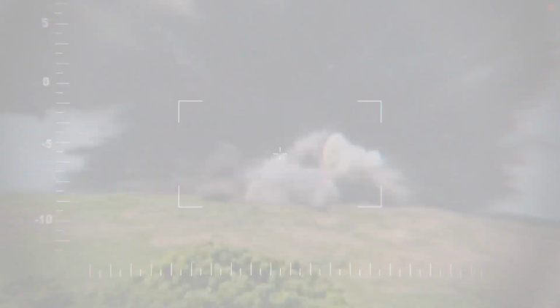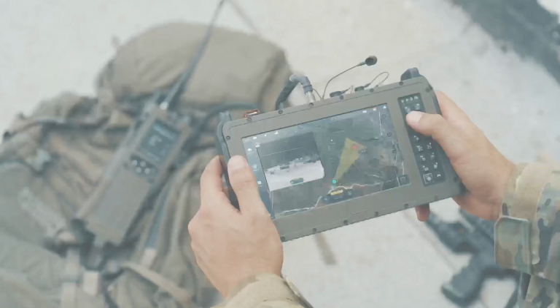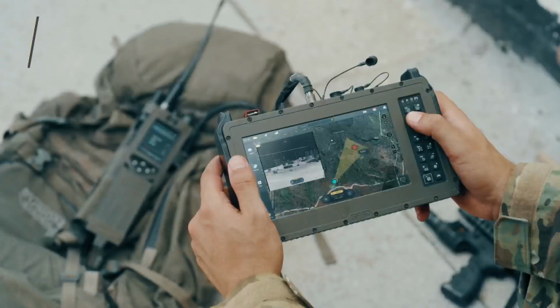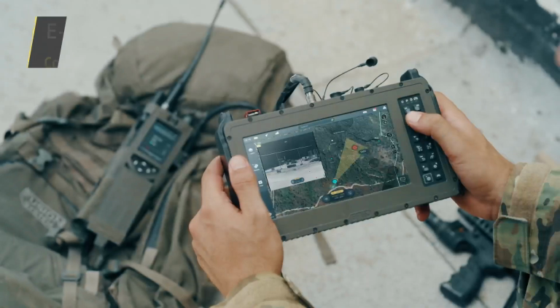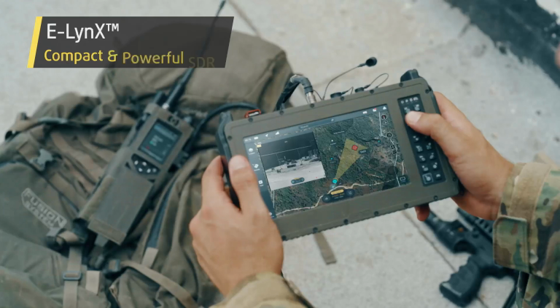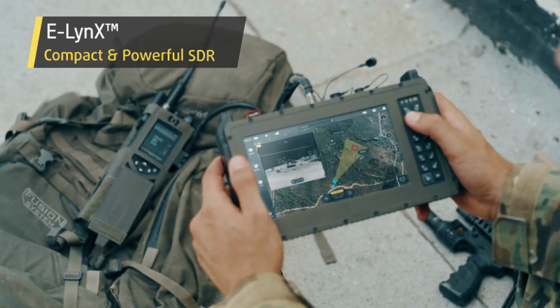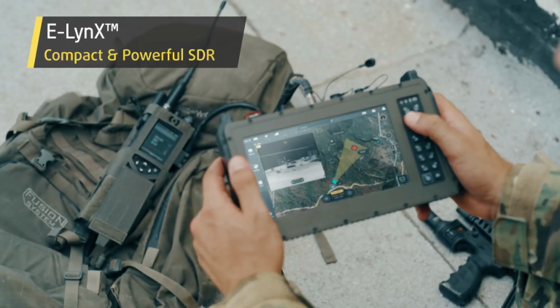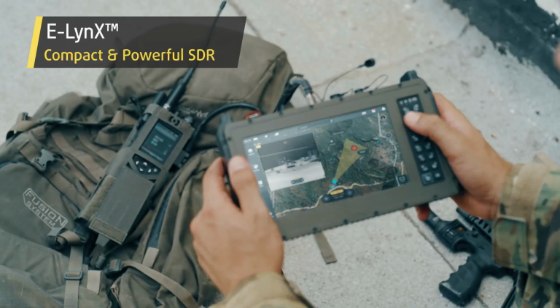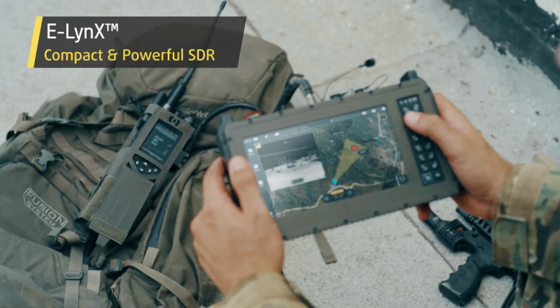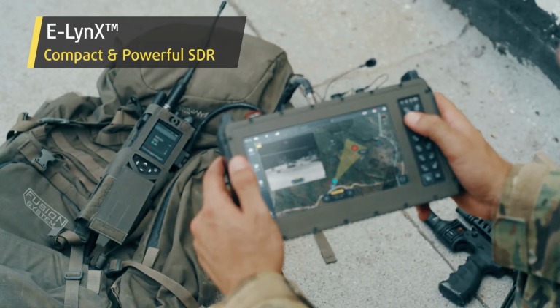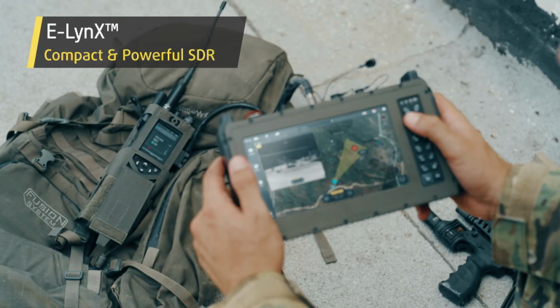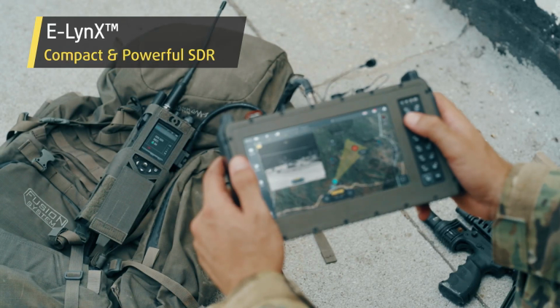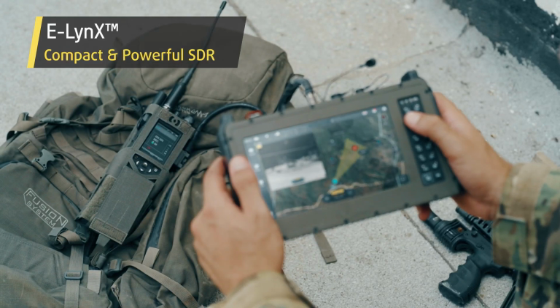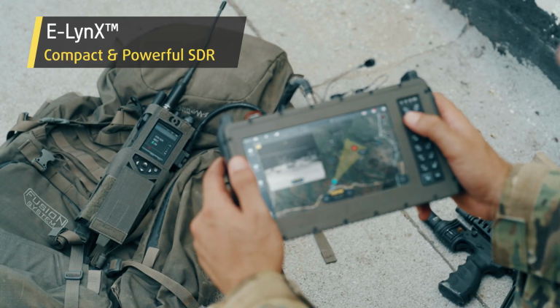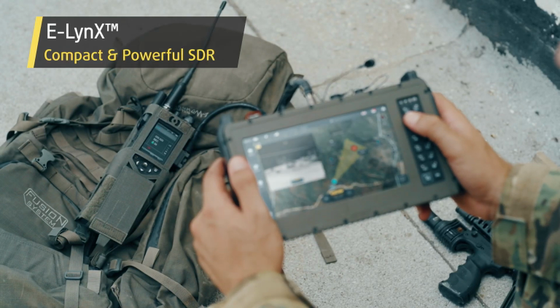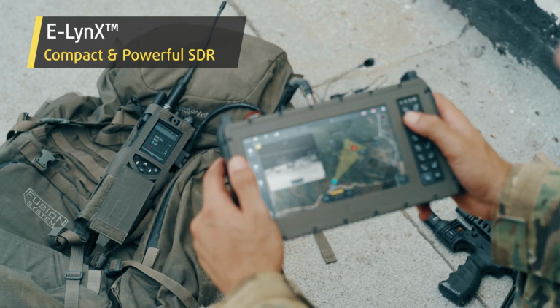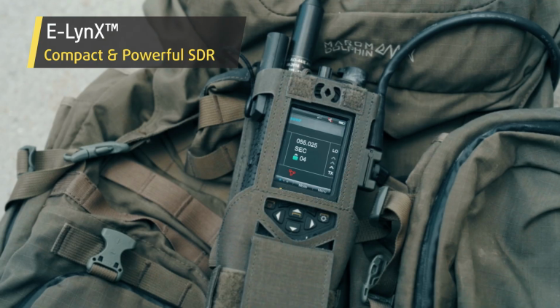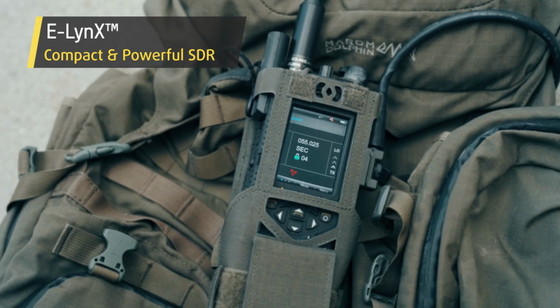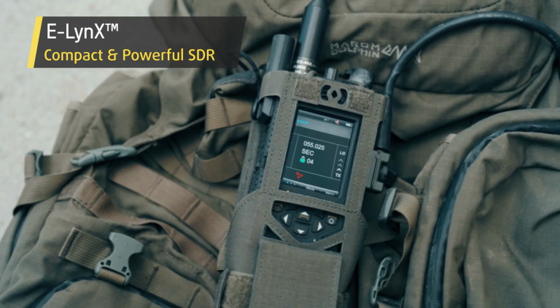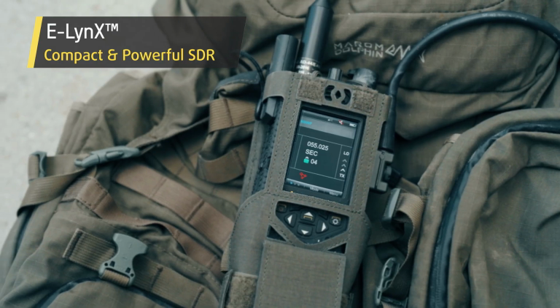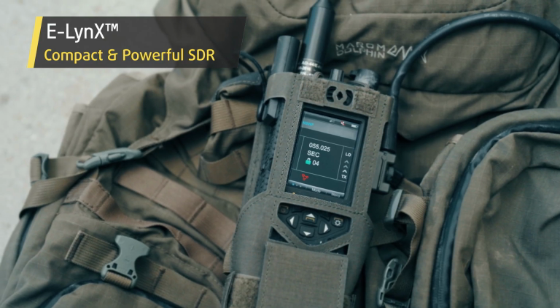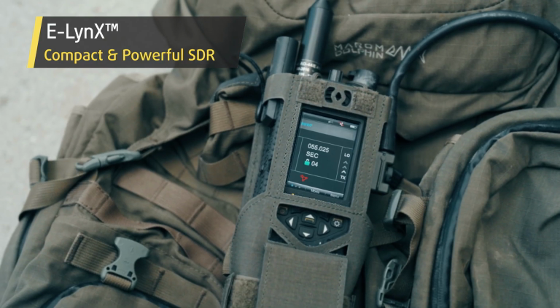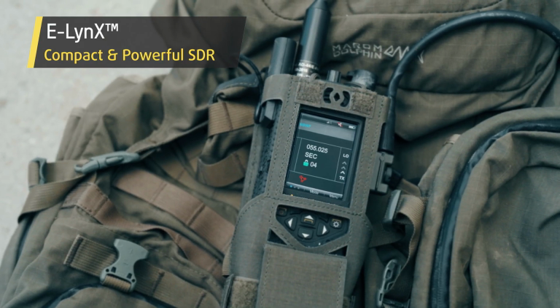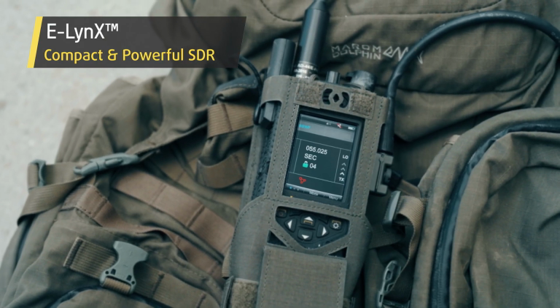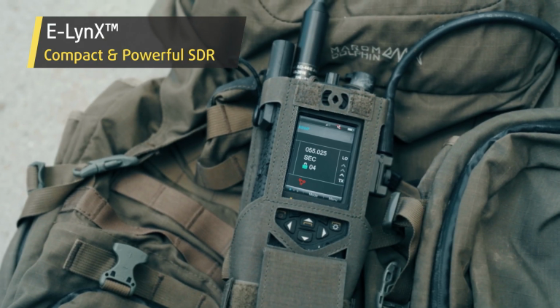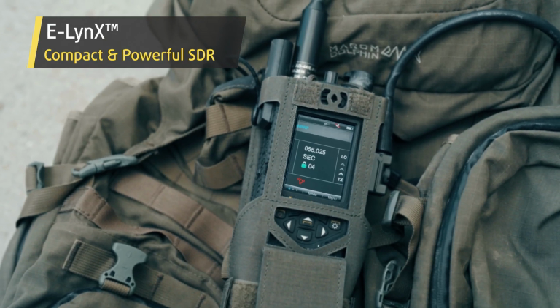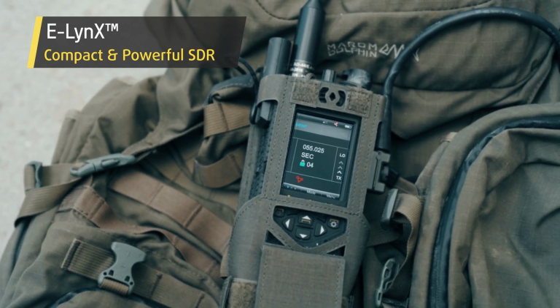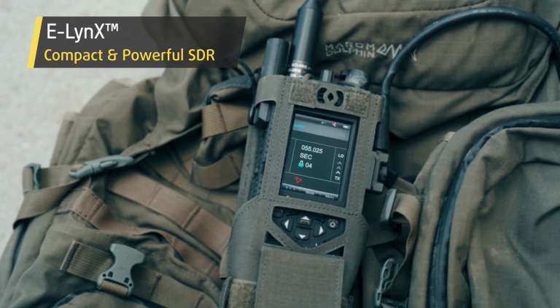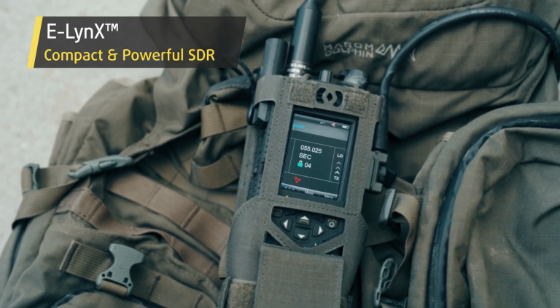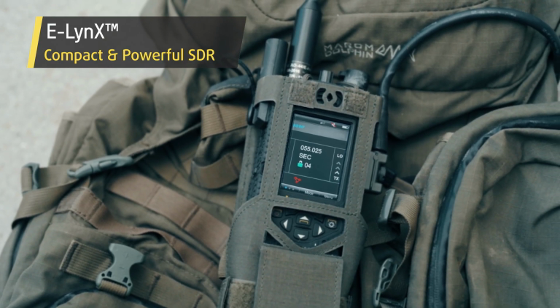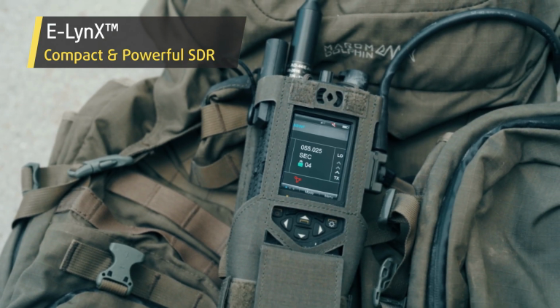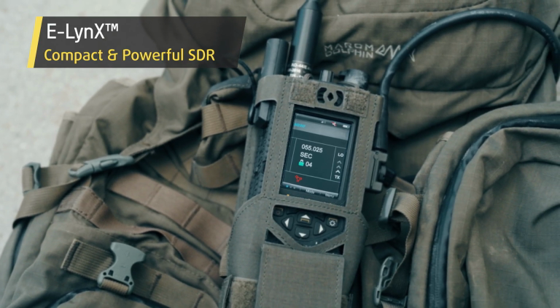Voice, data, and video communications are provided through eLynx, a compact yet powerful SDR.